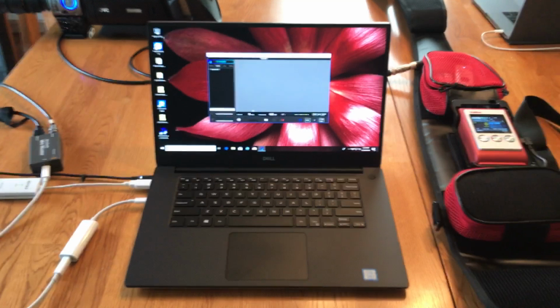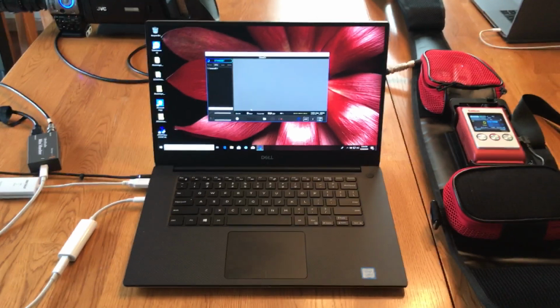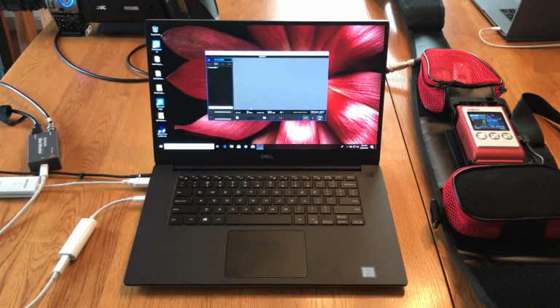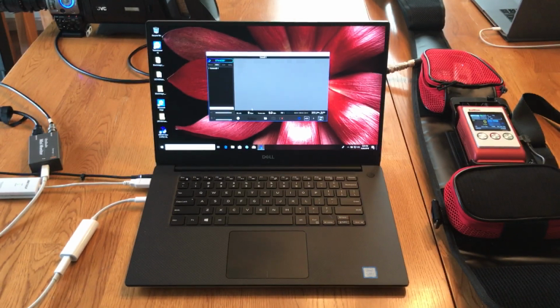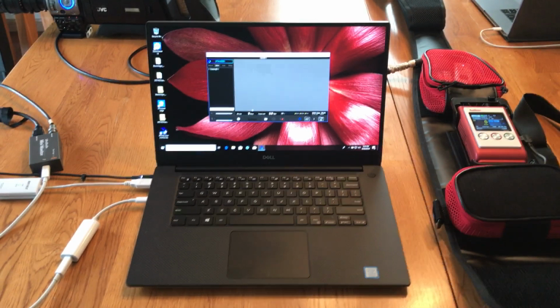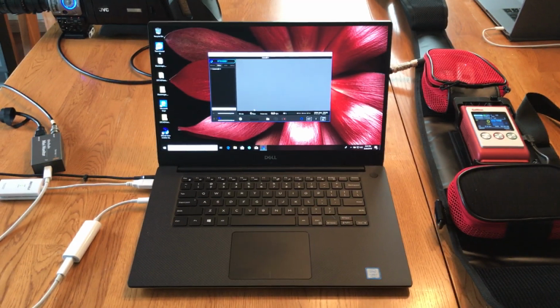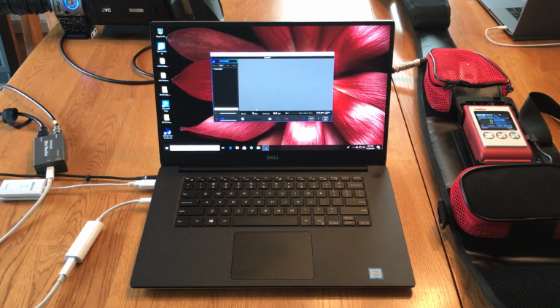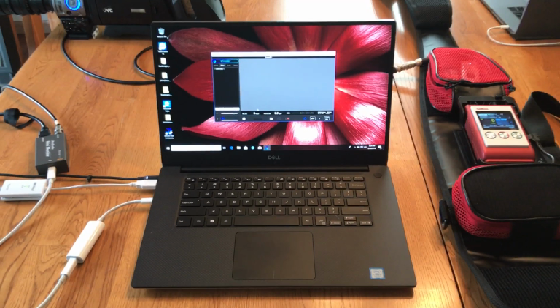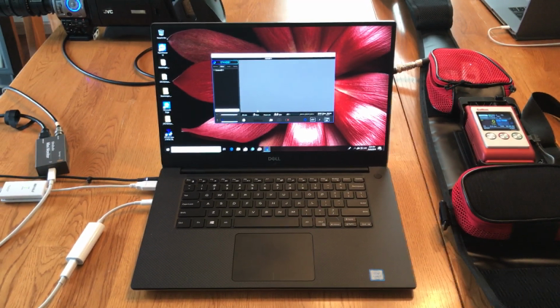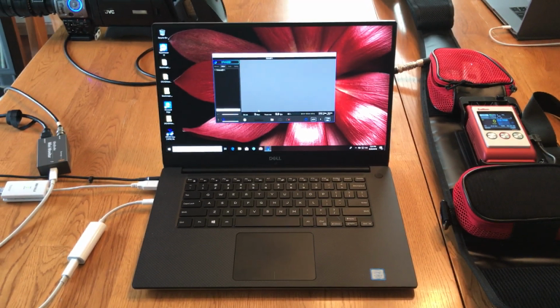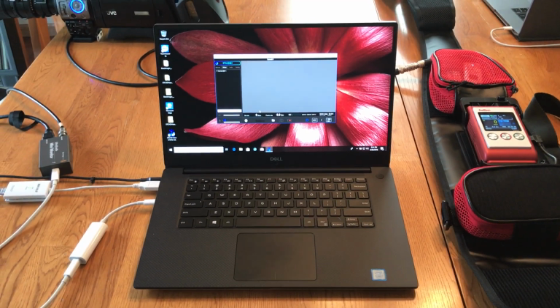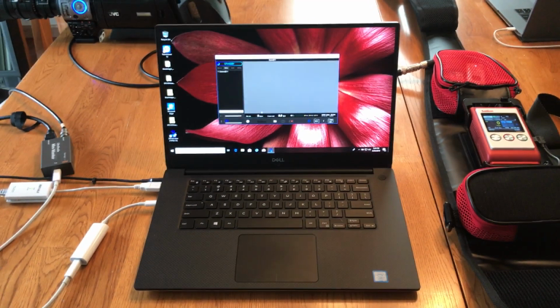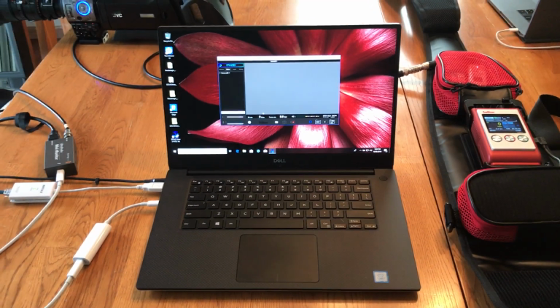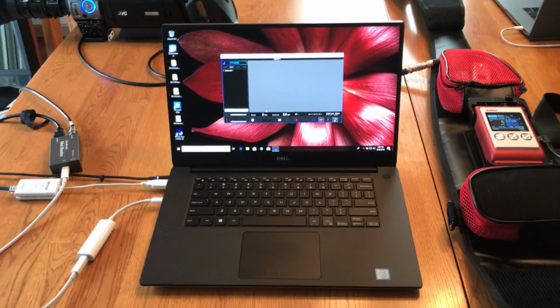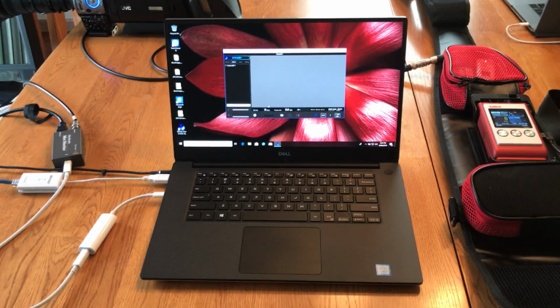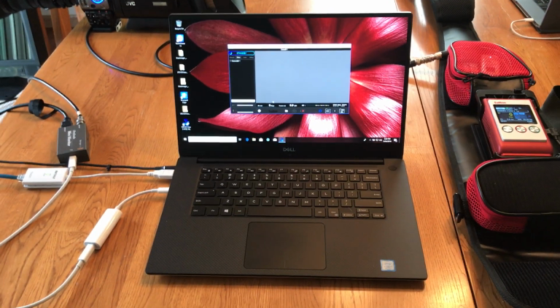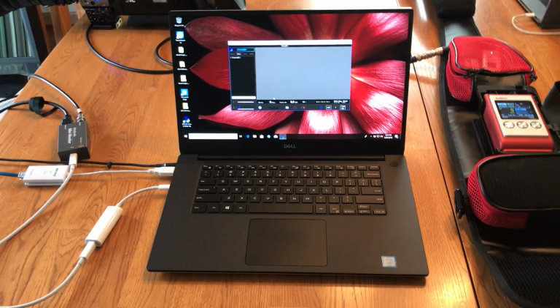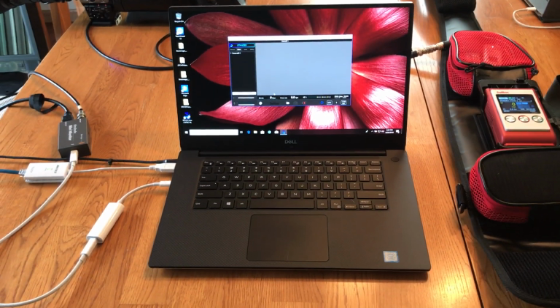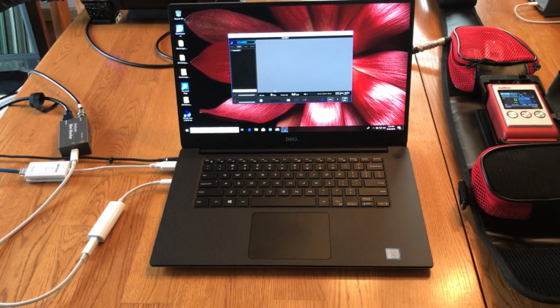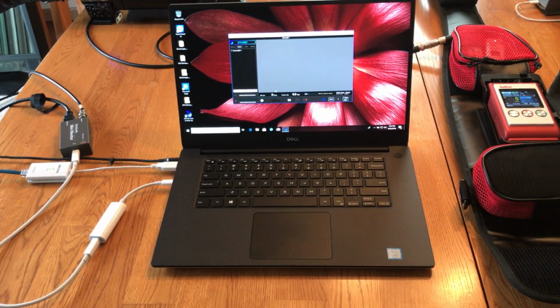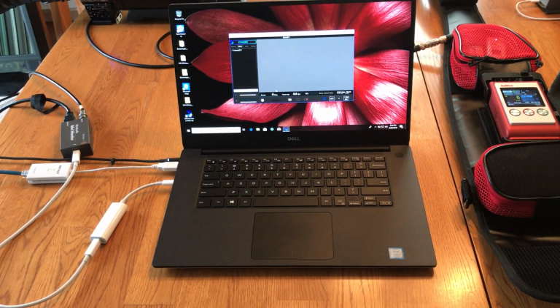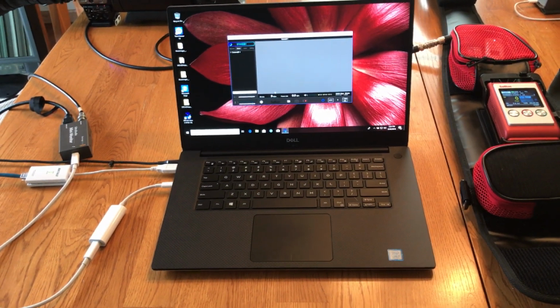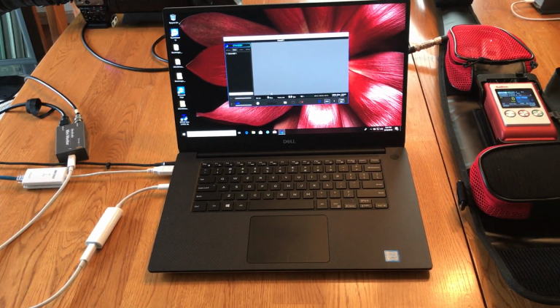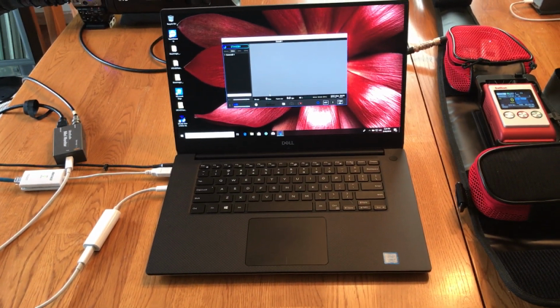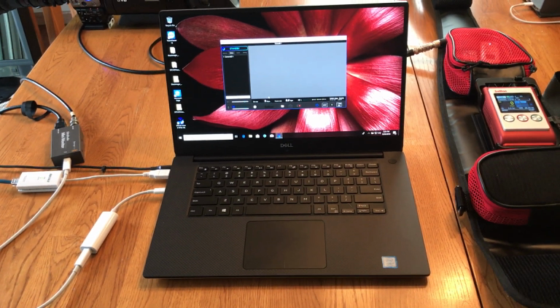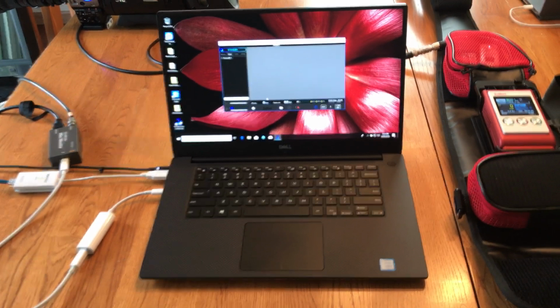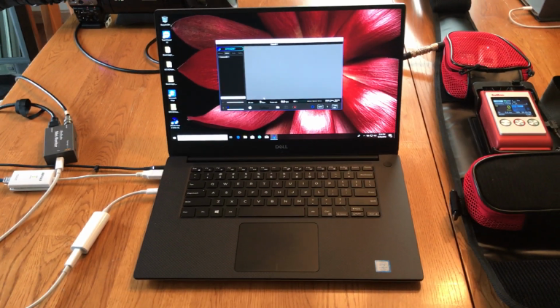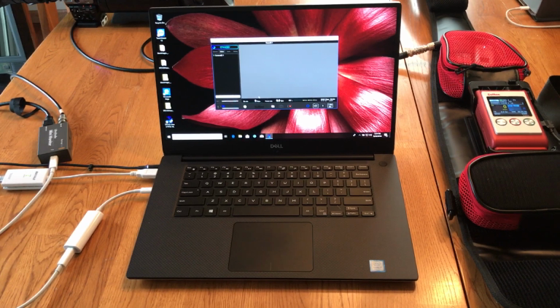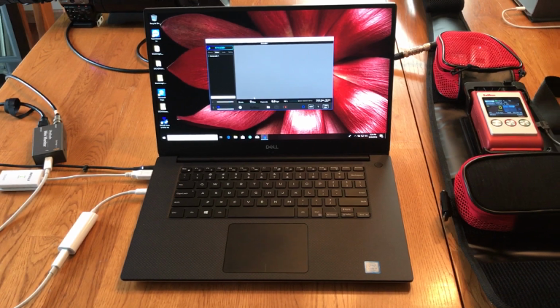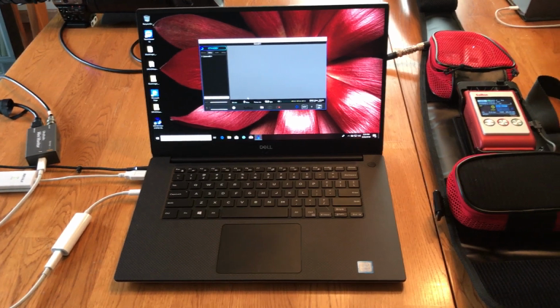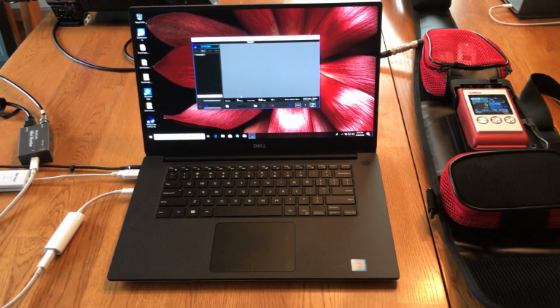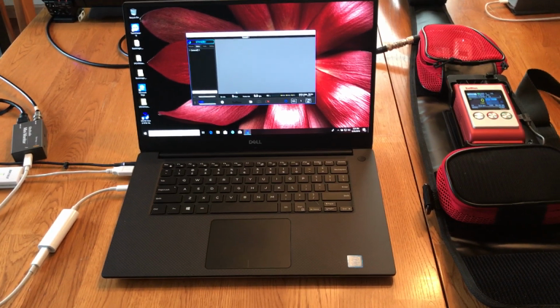Hey guys, this is Brian at Midwest Digital Corp. Today we're showing you the Soliton Zao S.